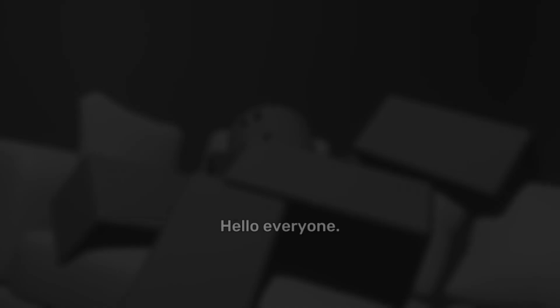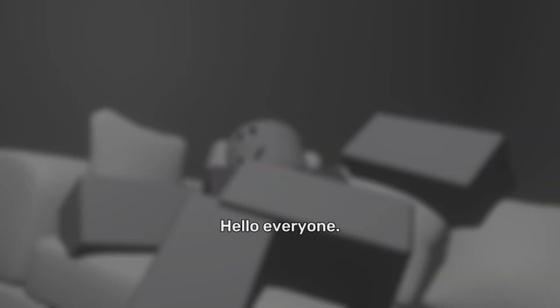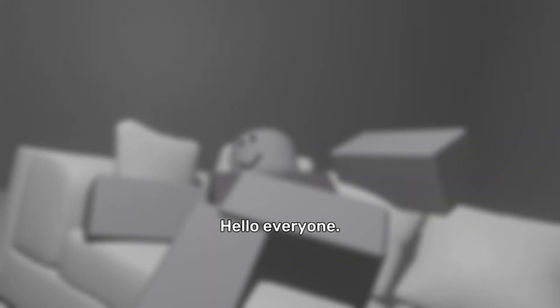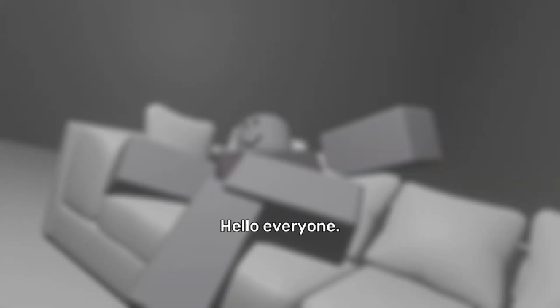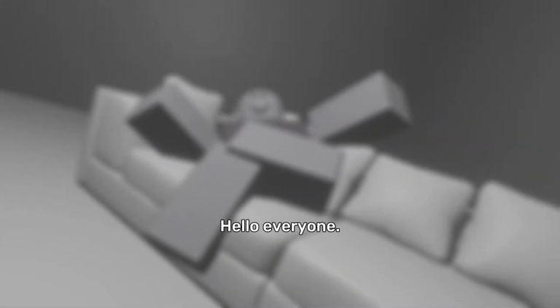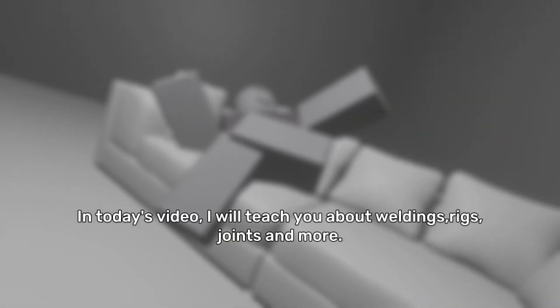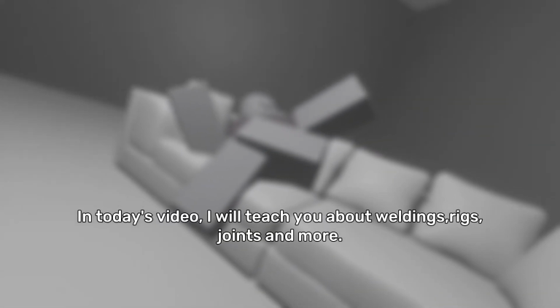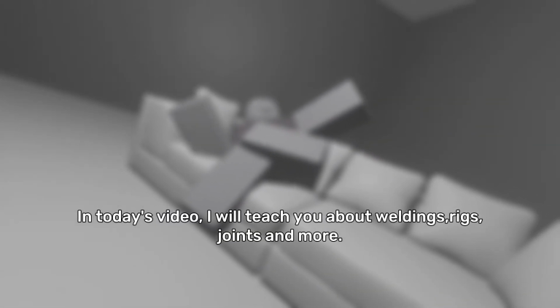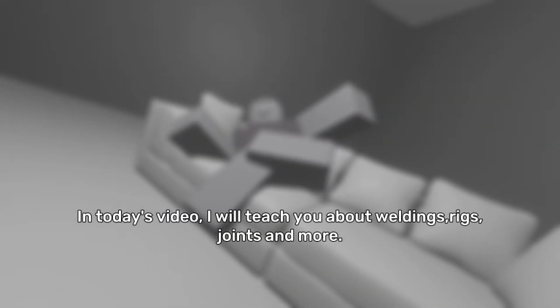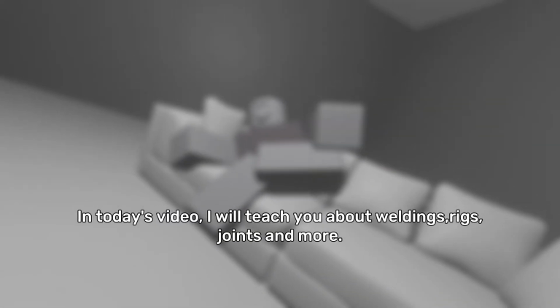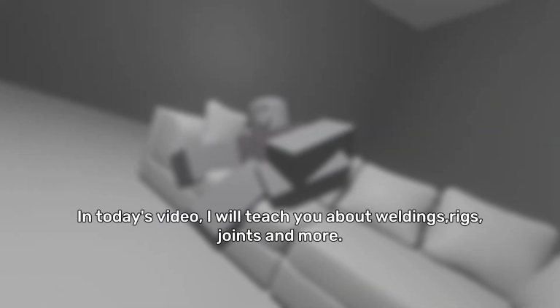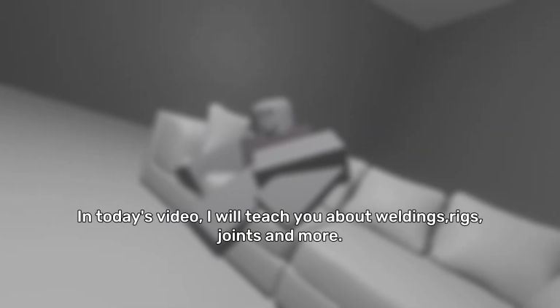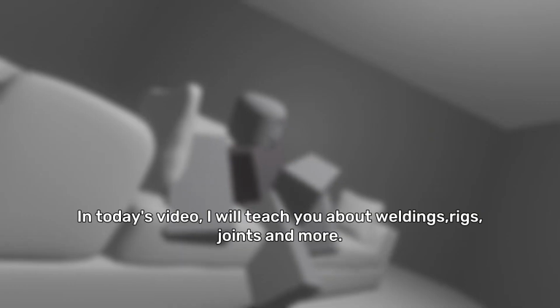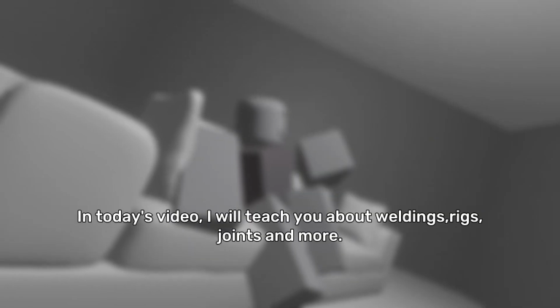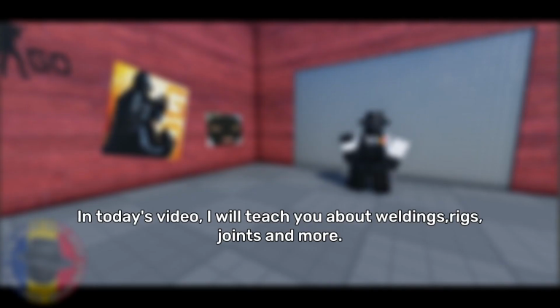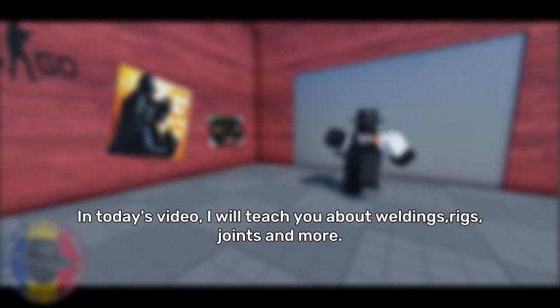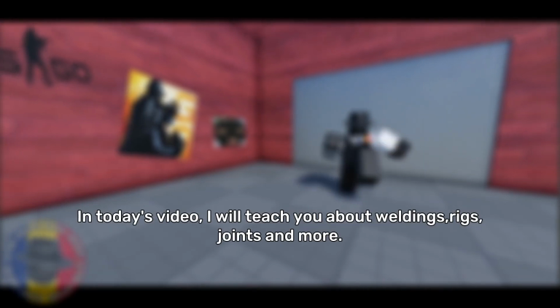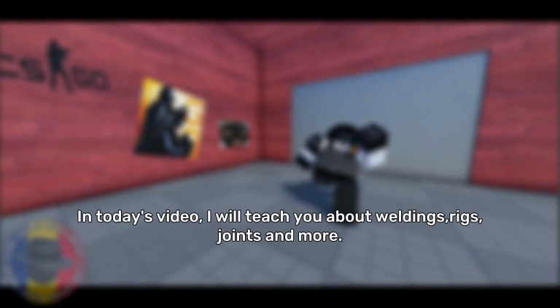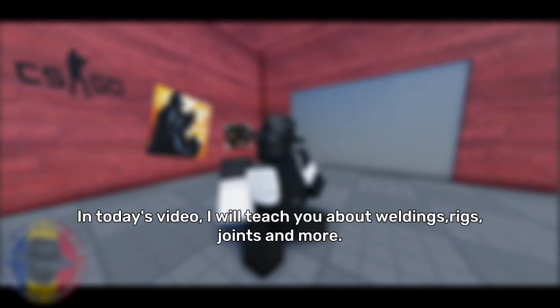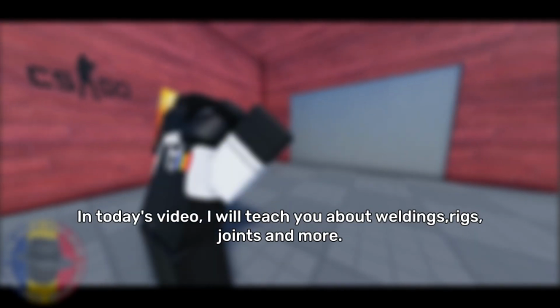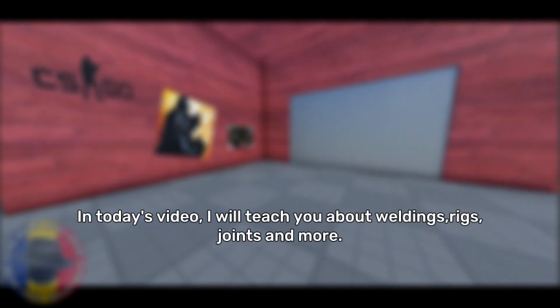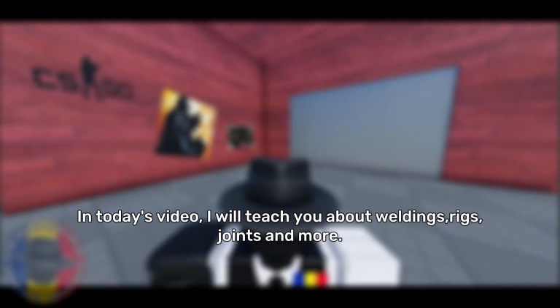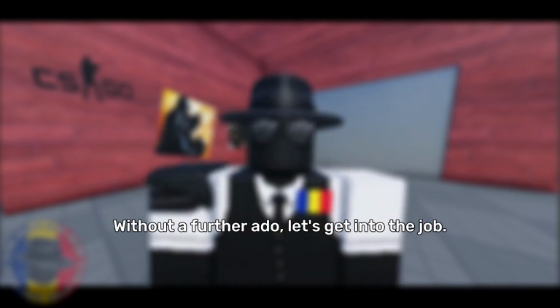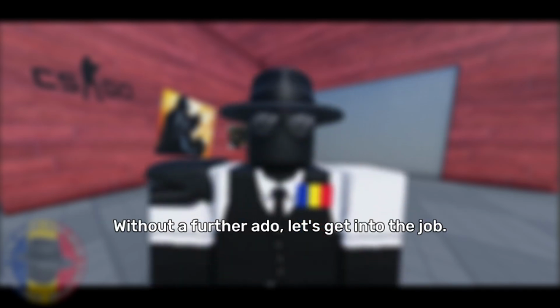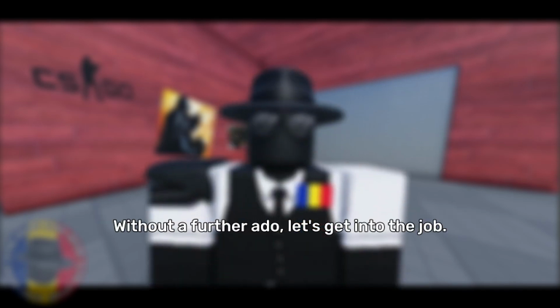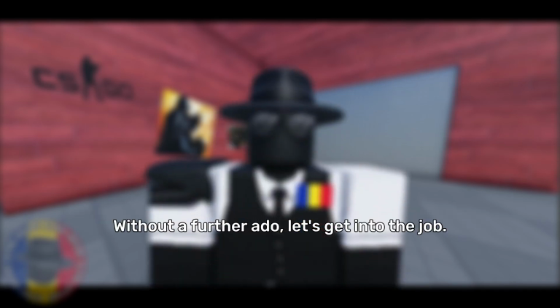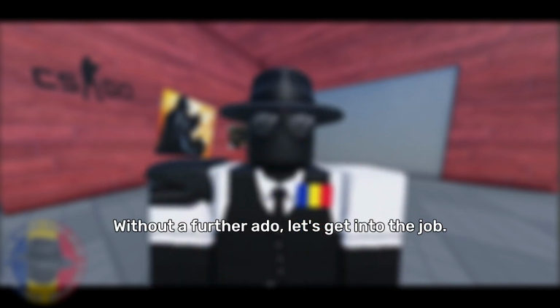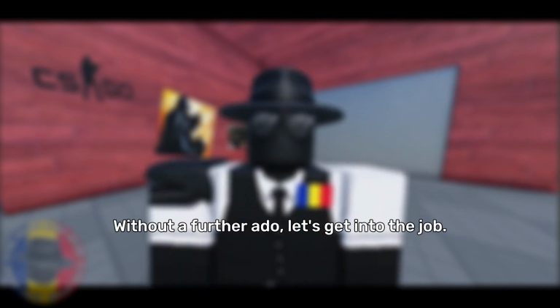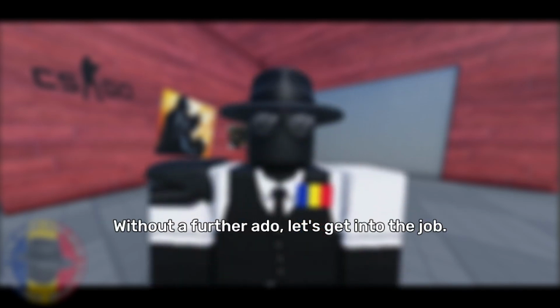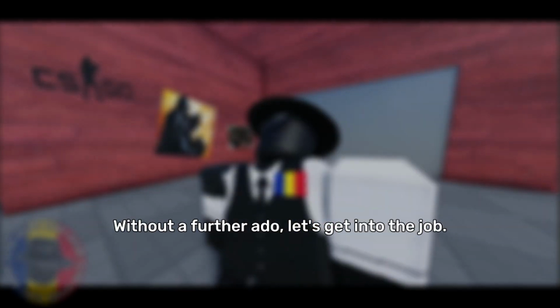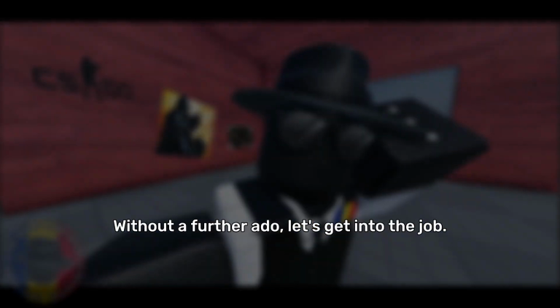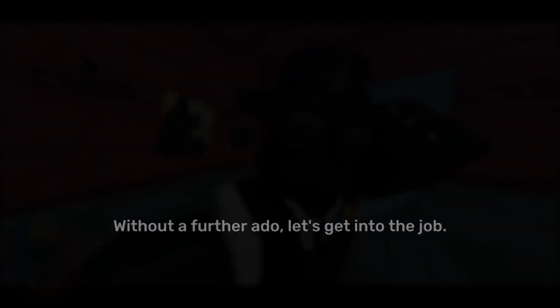Hello everyone. In today's video, I will teach you about weldings, rigs, joints, and more. Without further ado, let's get into the job.